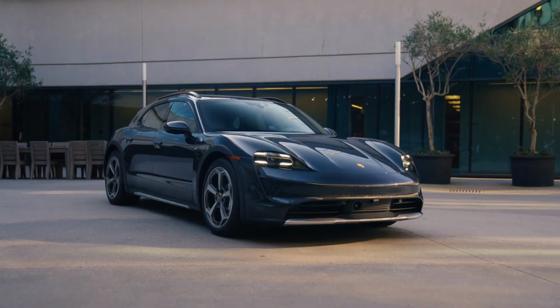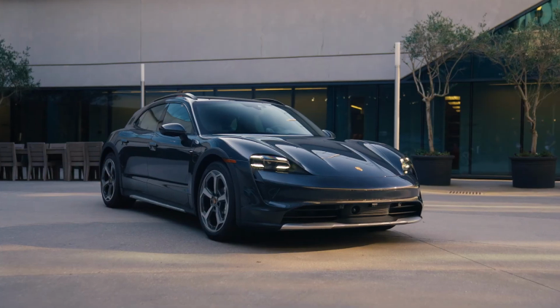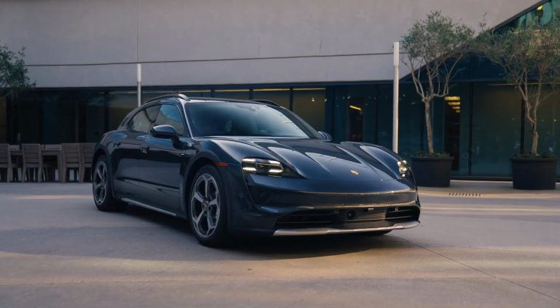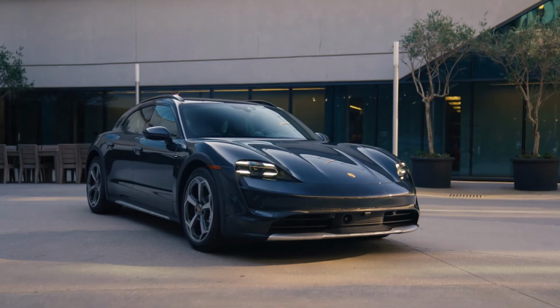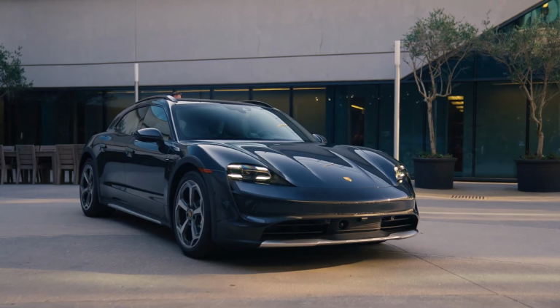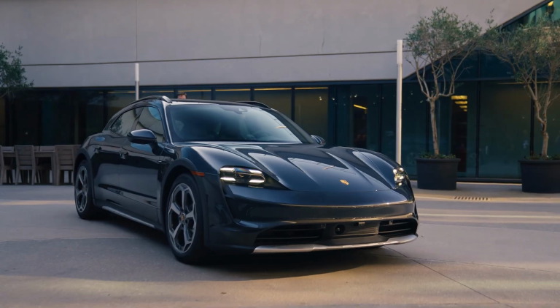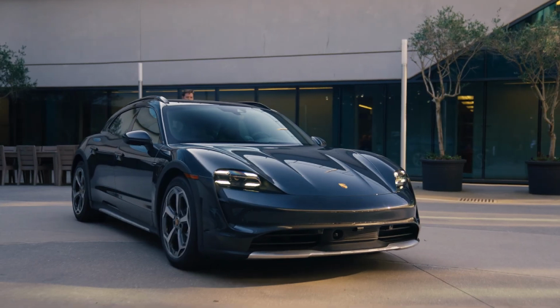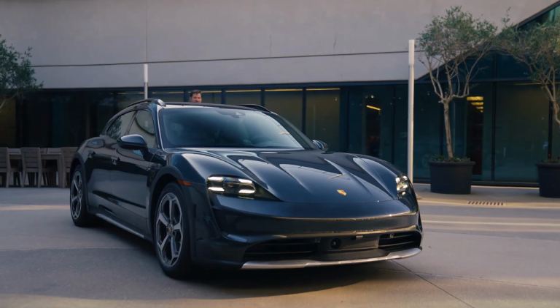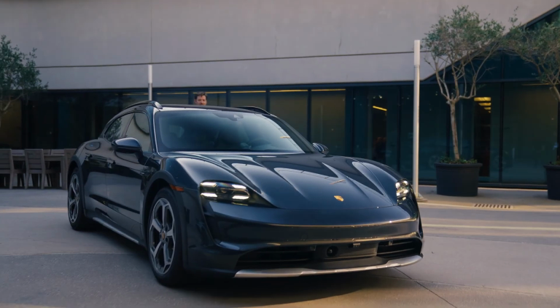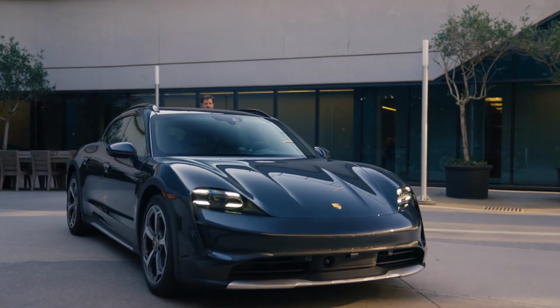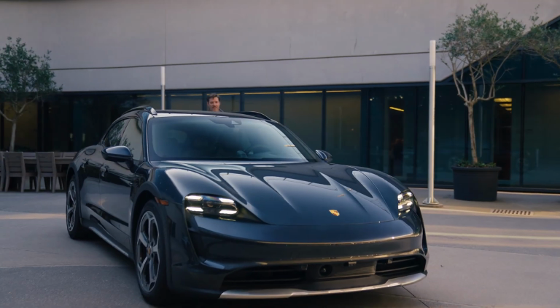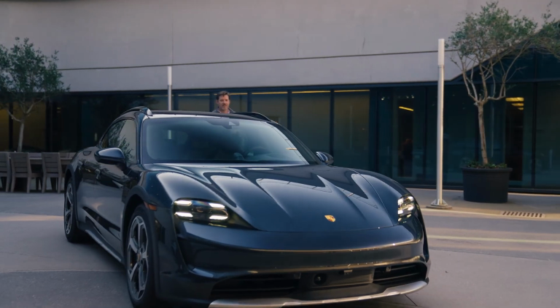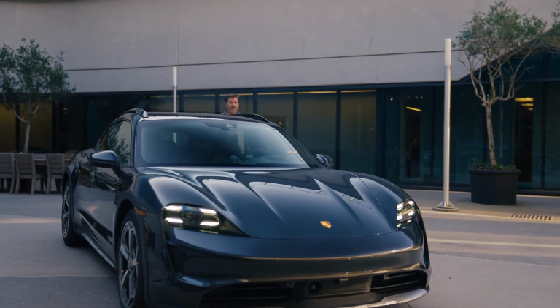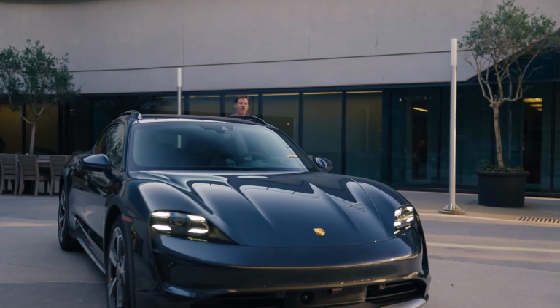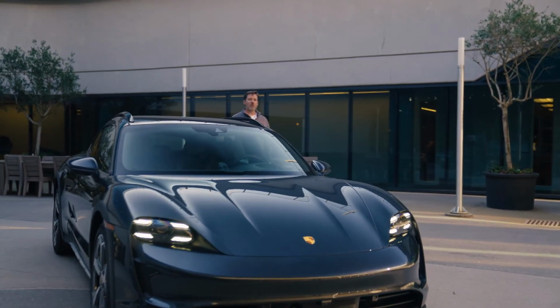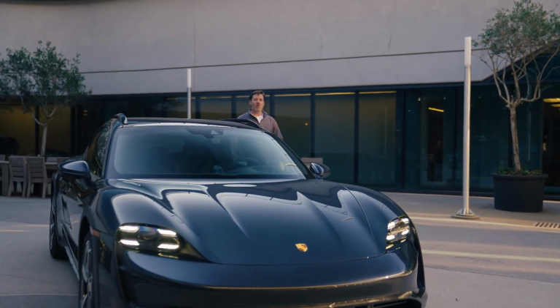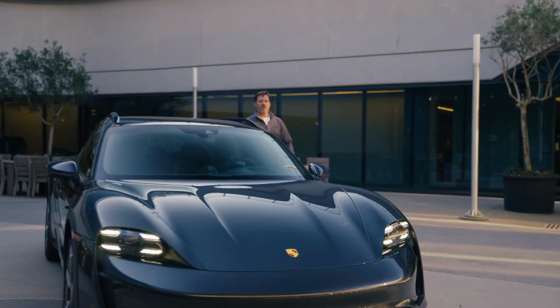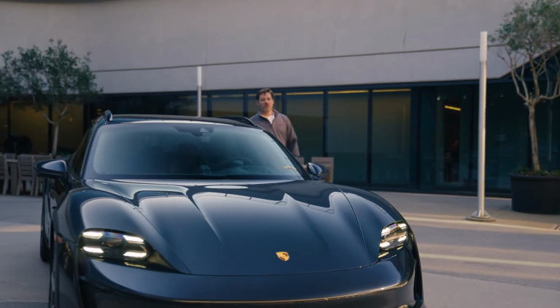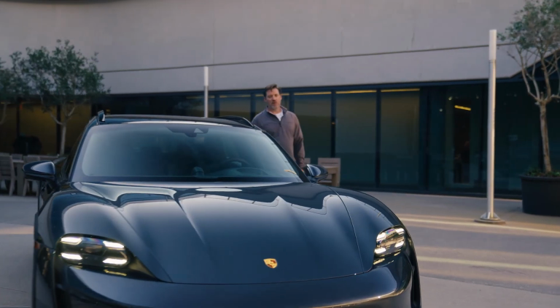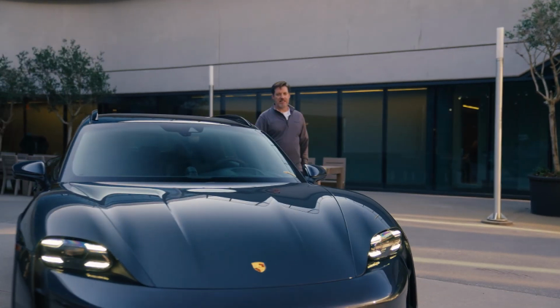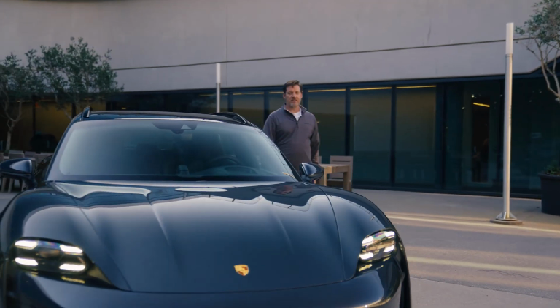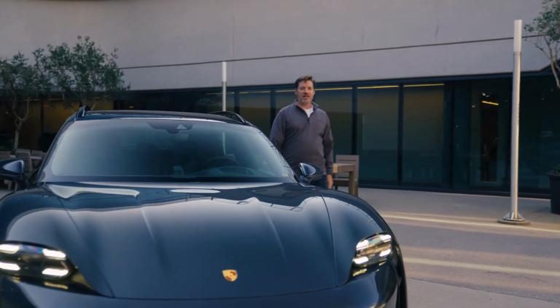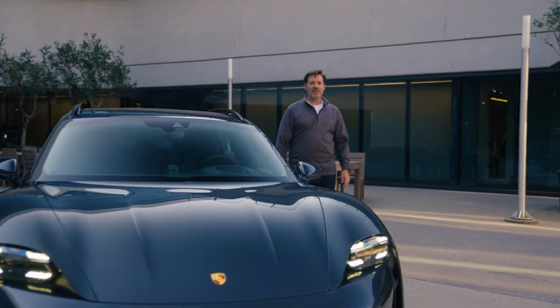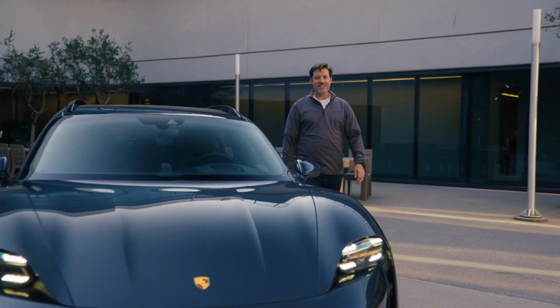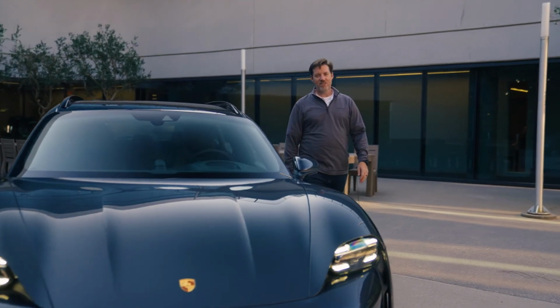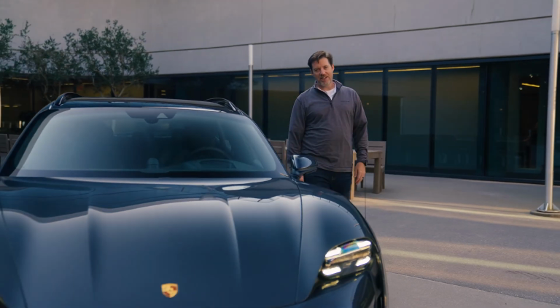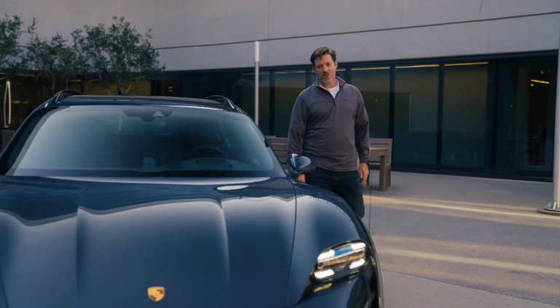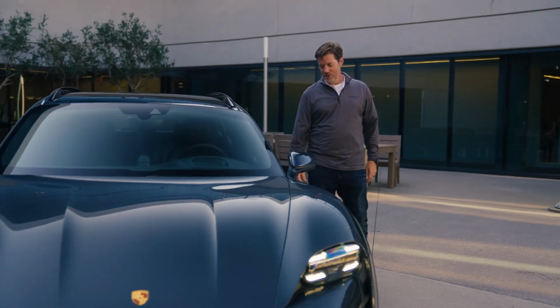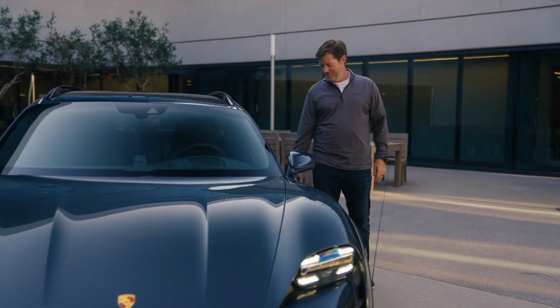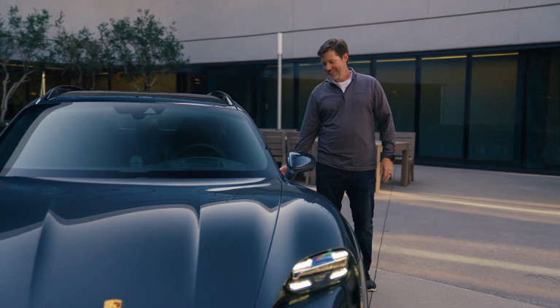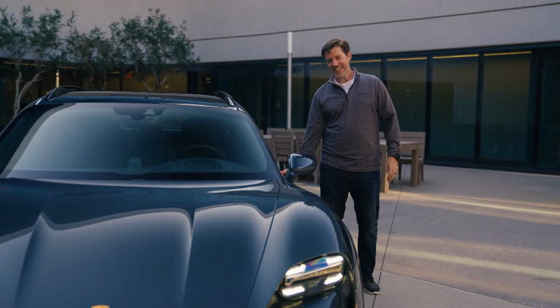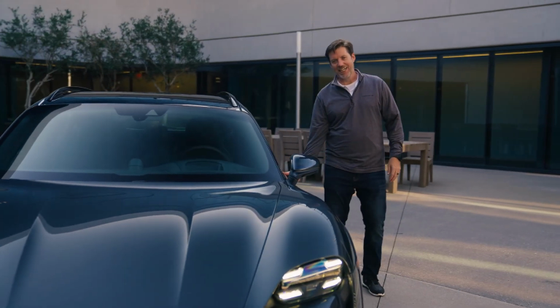Hello and welcome to the Porsche Academy. Today we're going to be walking through the process on how to DC fast charge a Taycan.